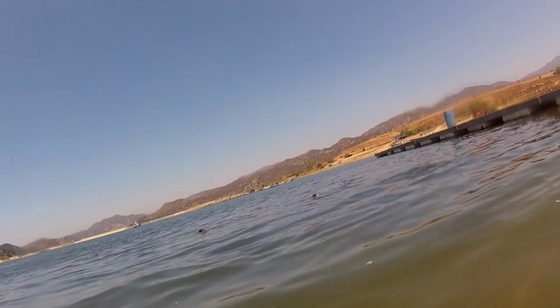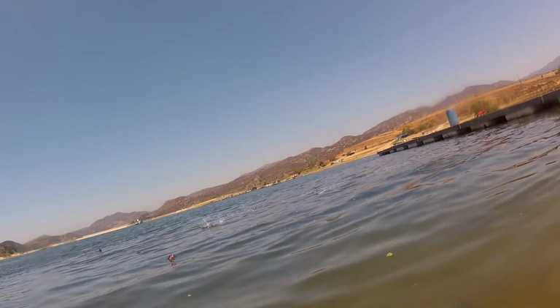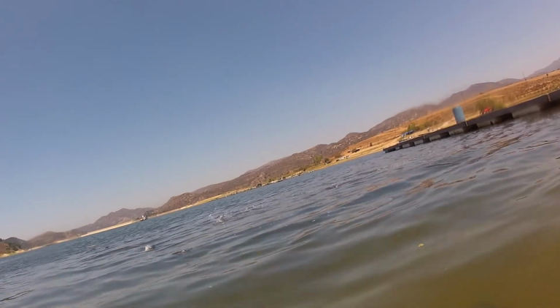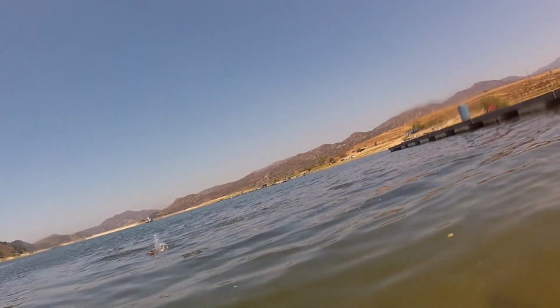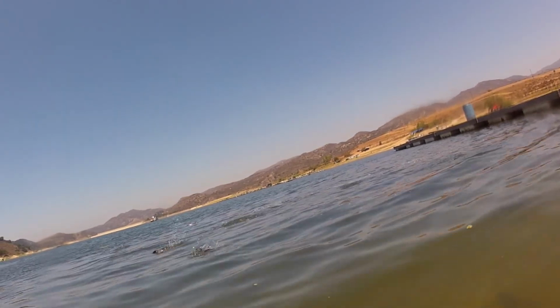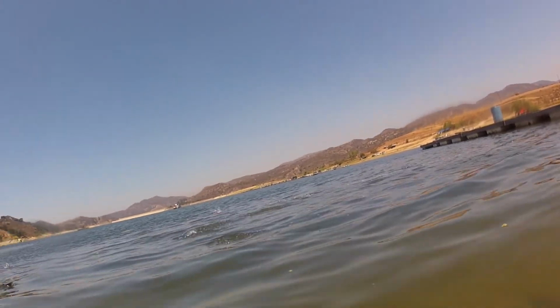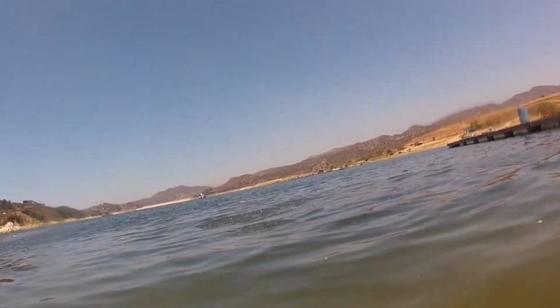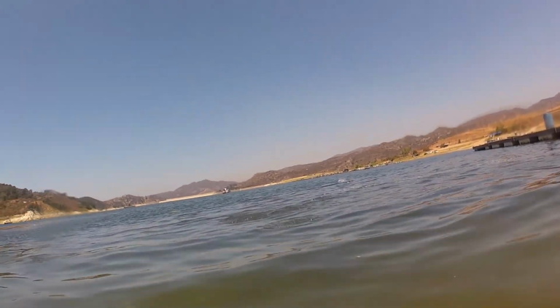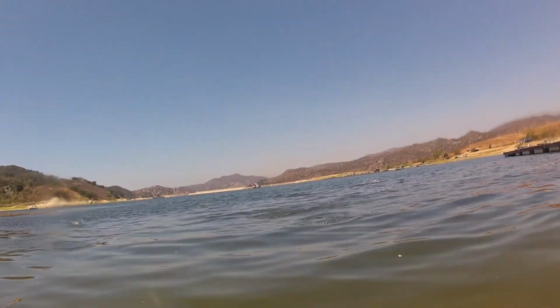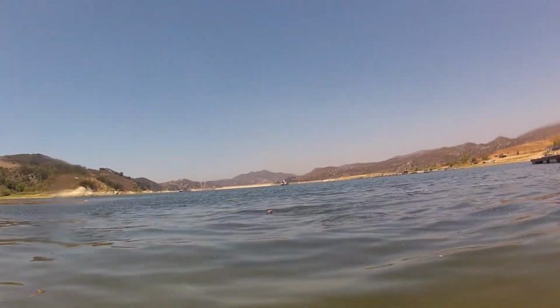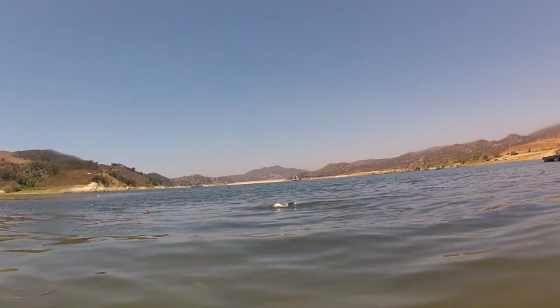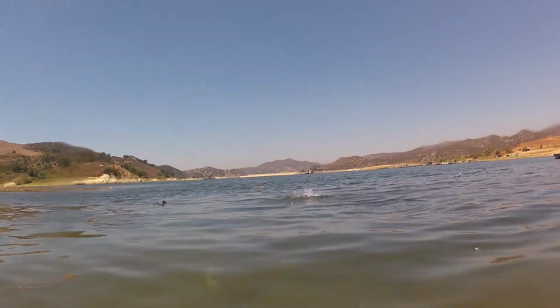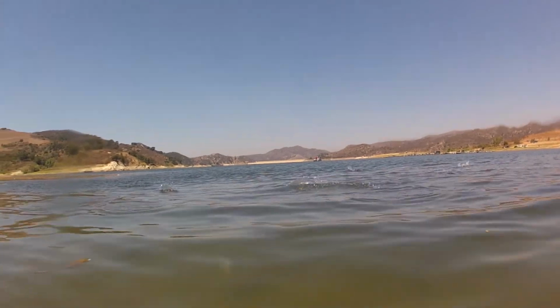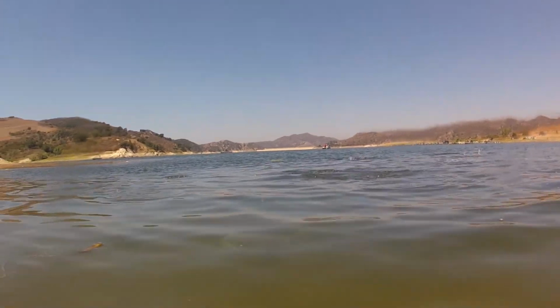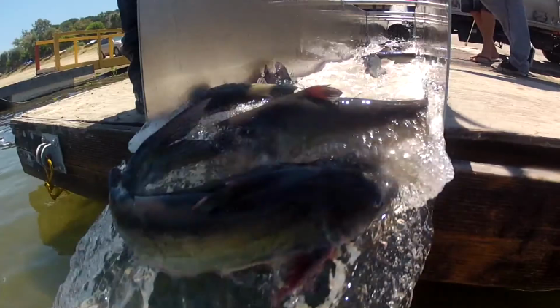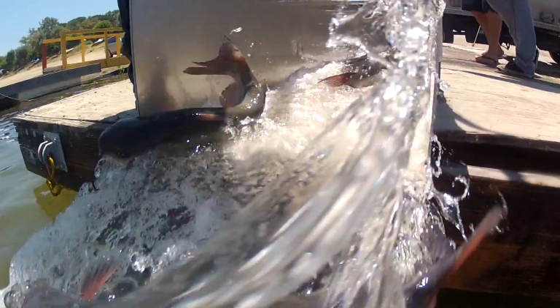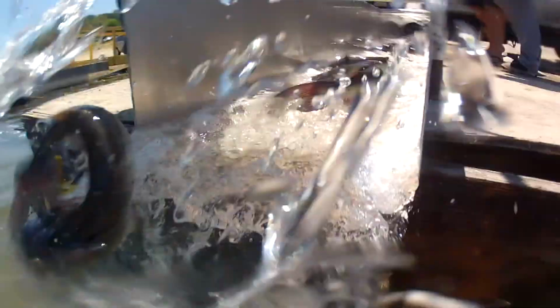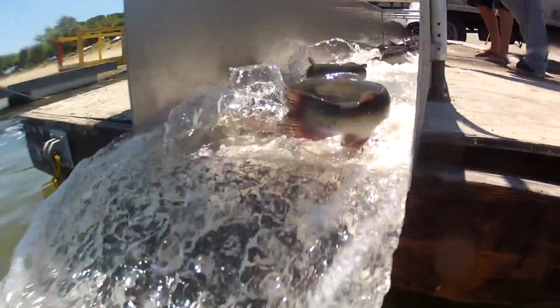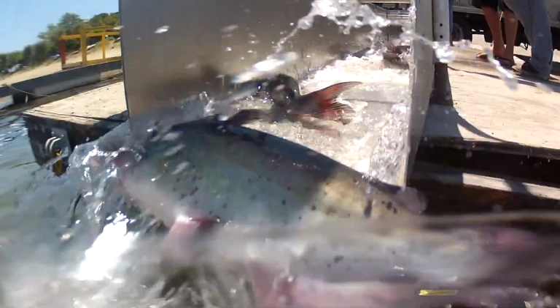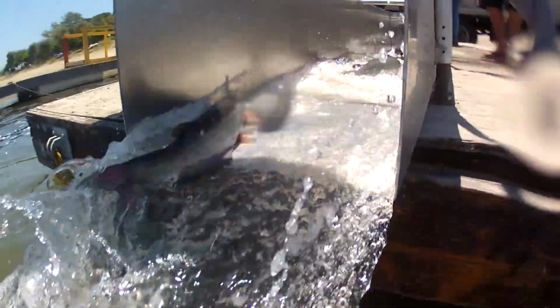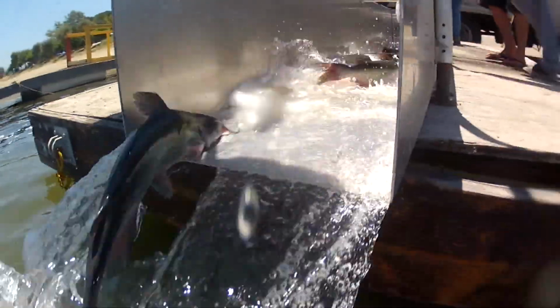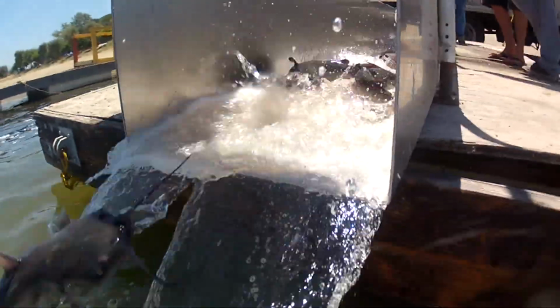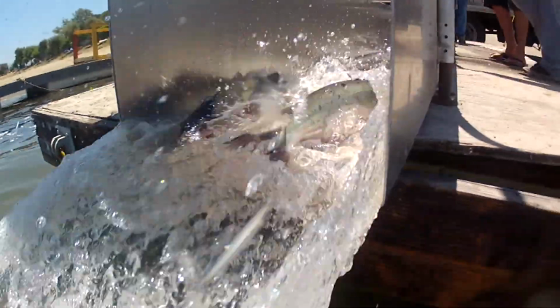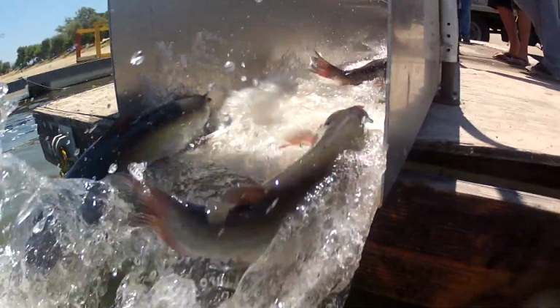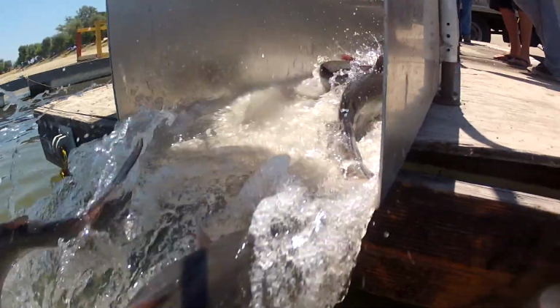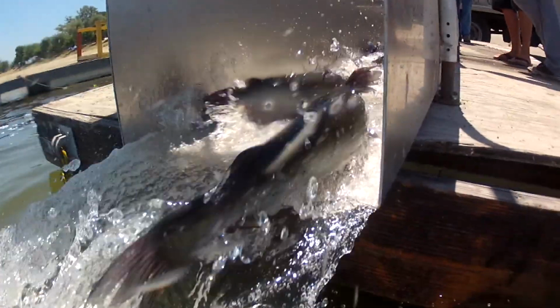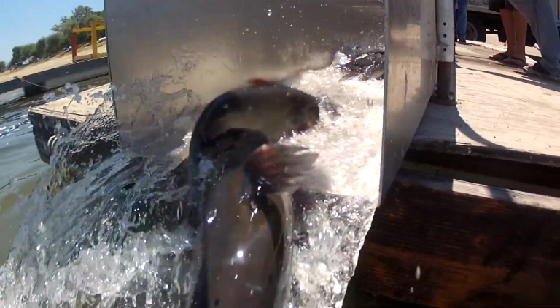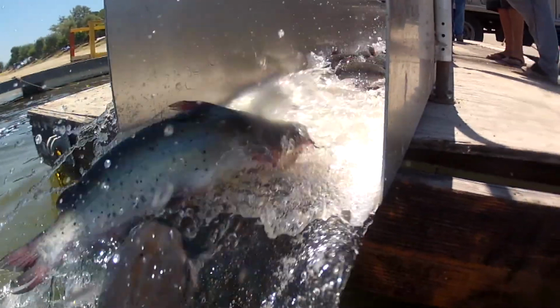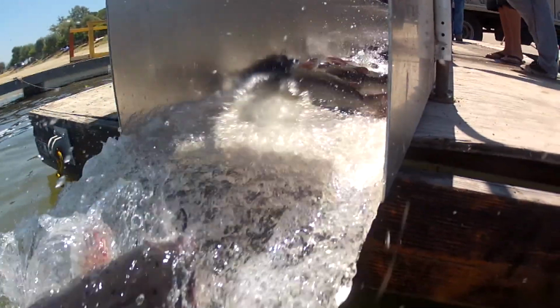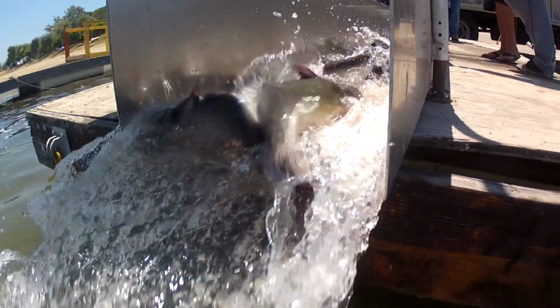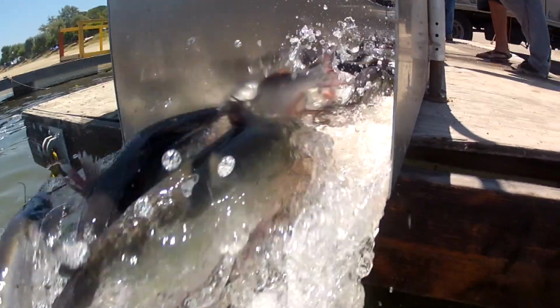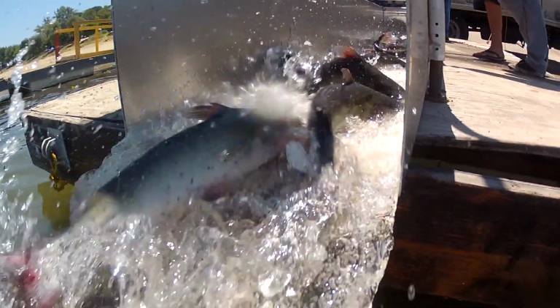Tank number three coming into the lake down the chute. Oh, that was the first one in the water. Awesome.